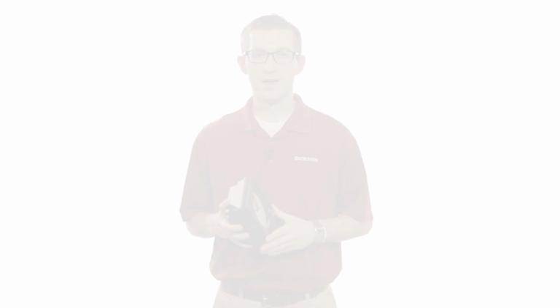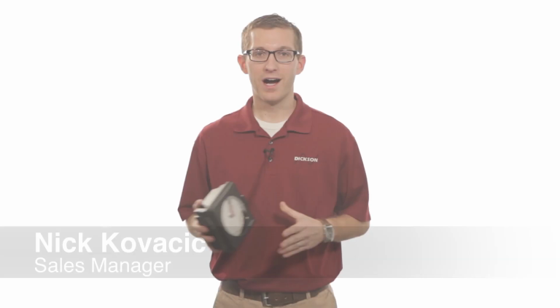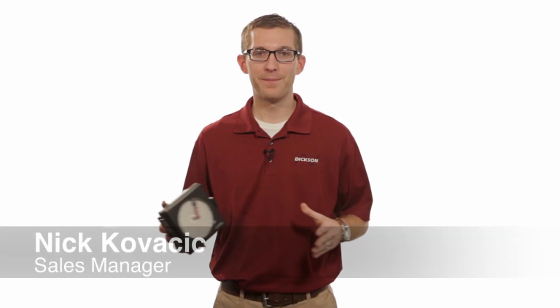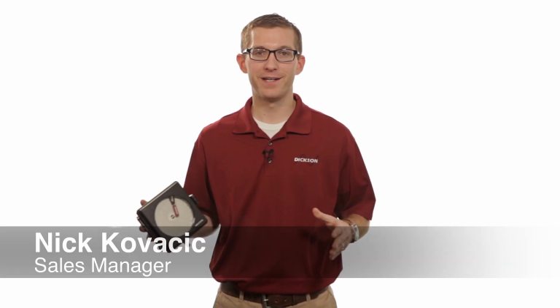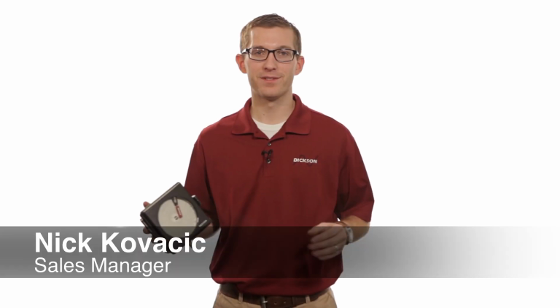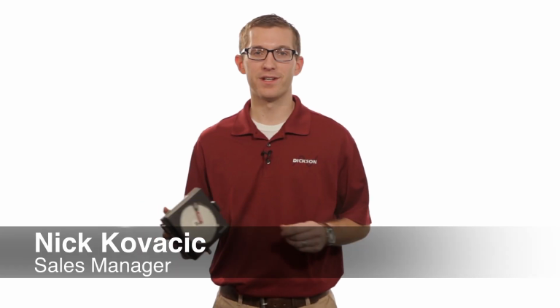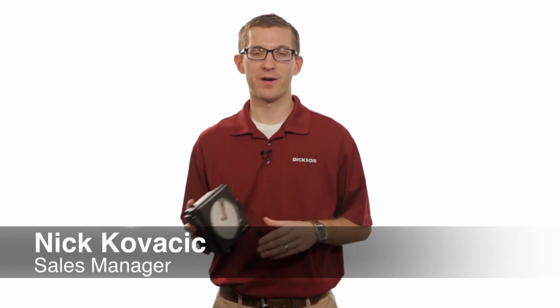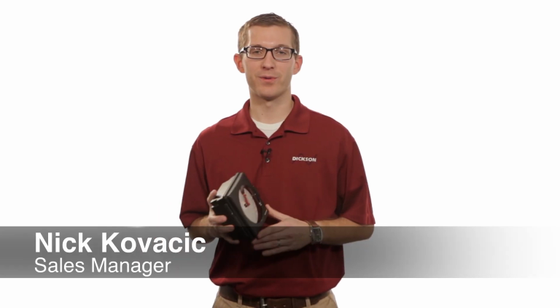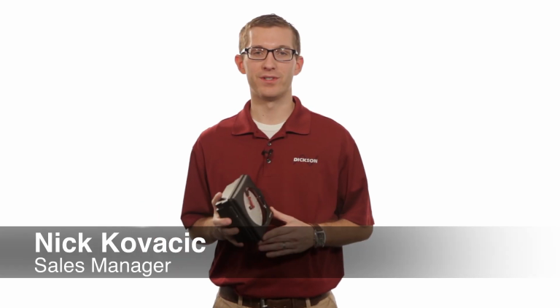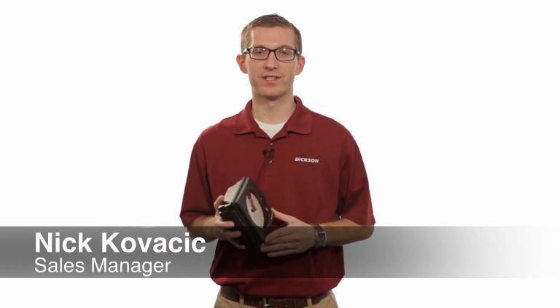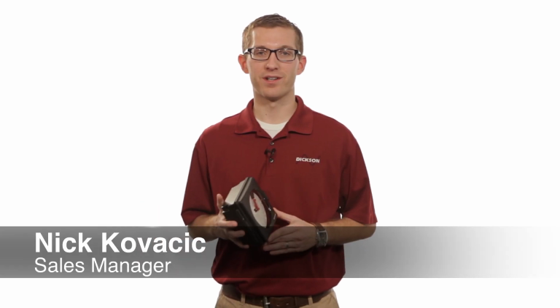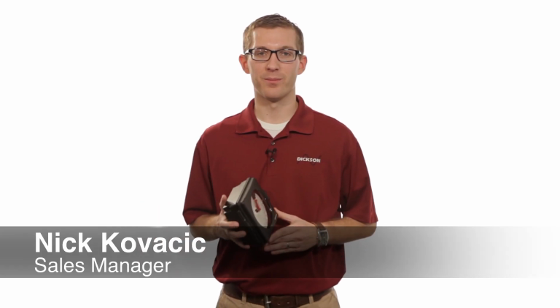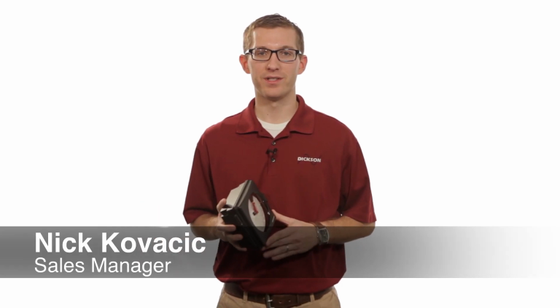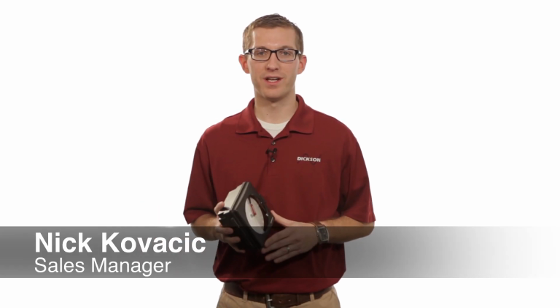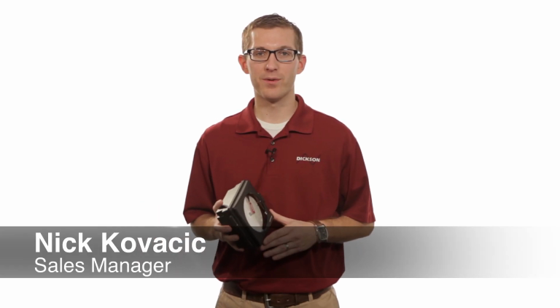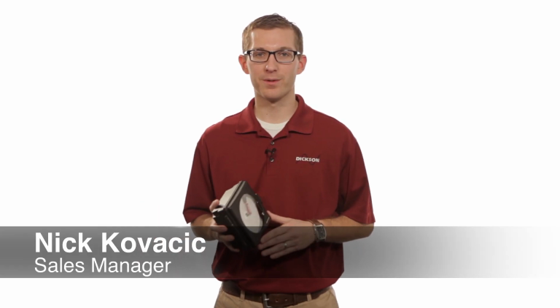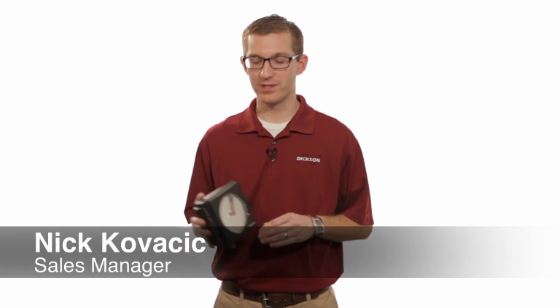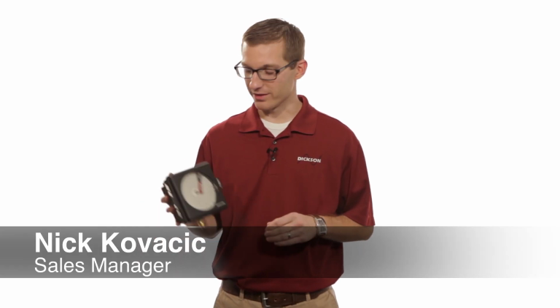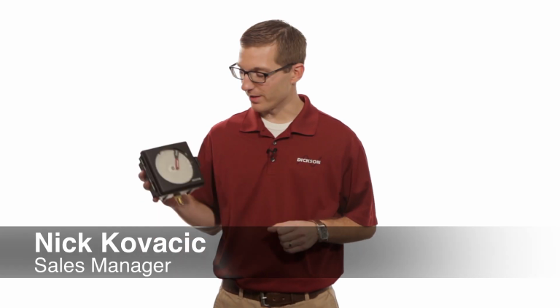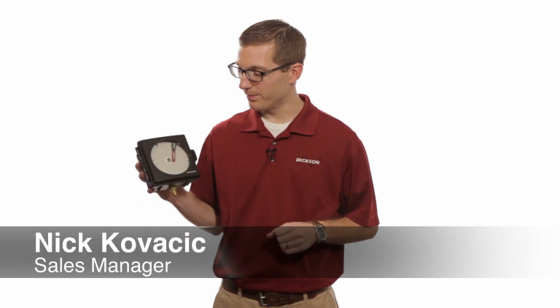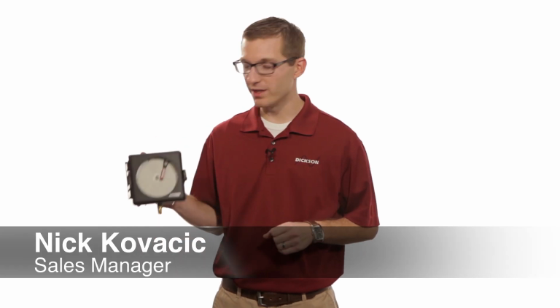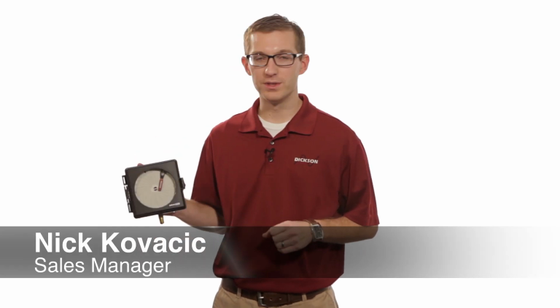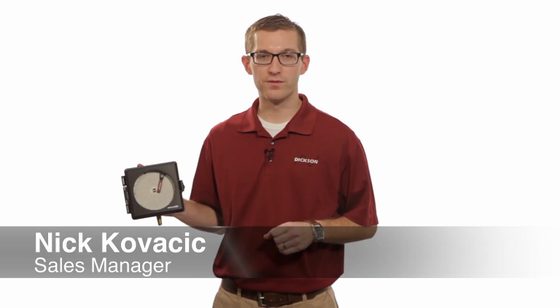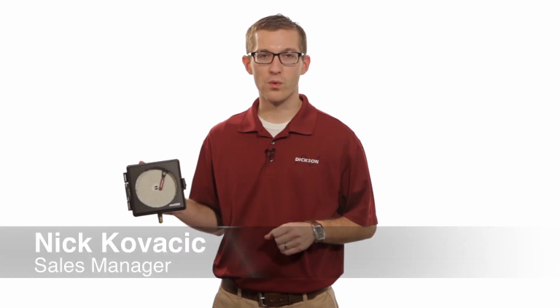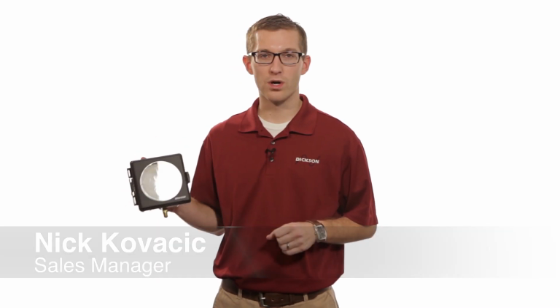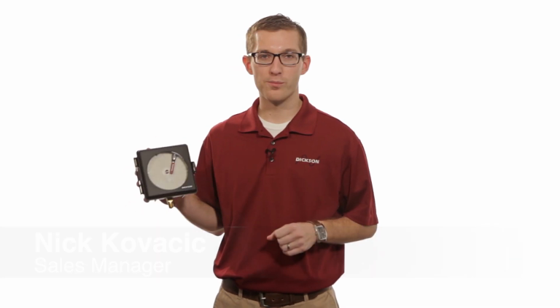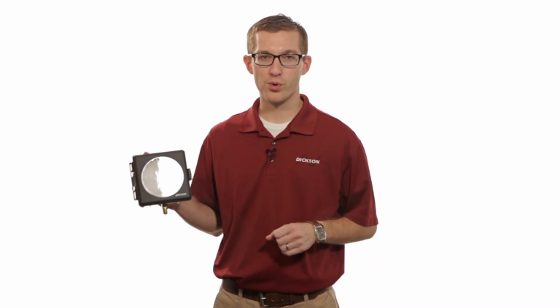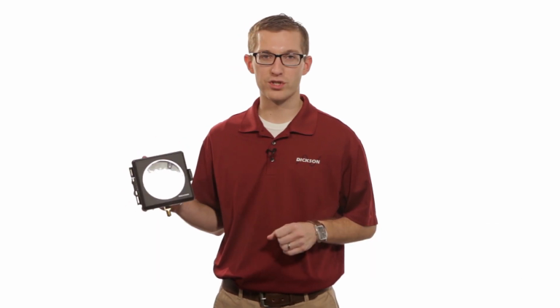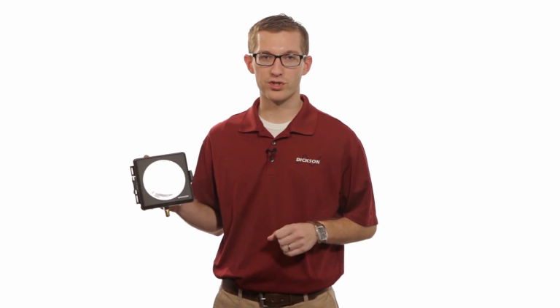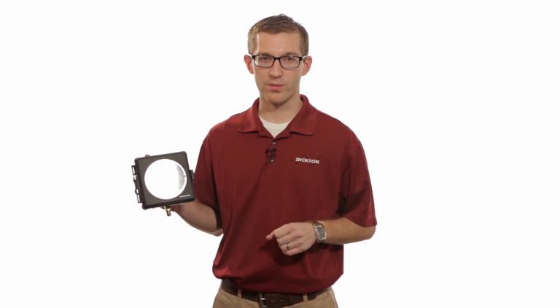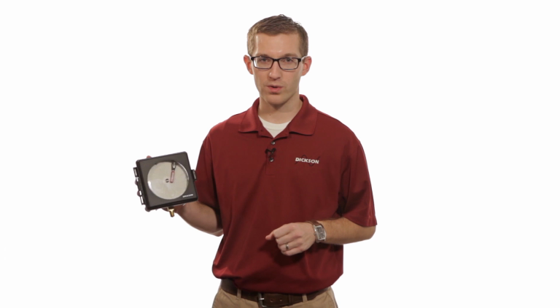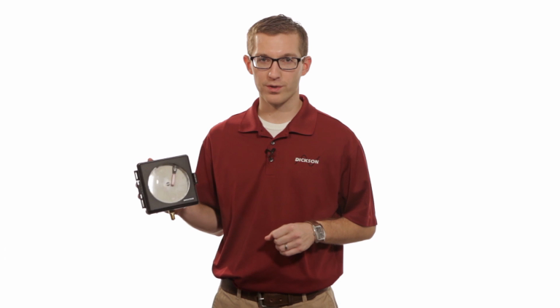Hi, my name is Nick. I work with the Dixon Company. Today we're going to be talking about our PW4, our pressure shot recorder.